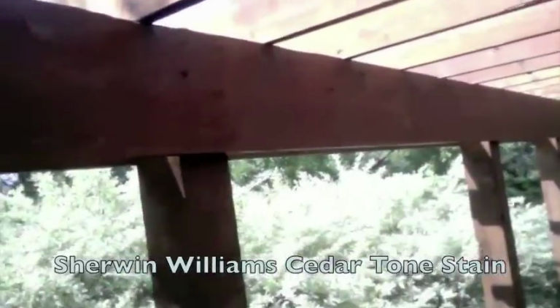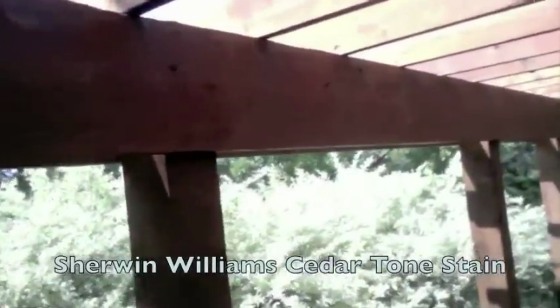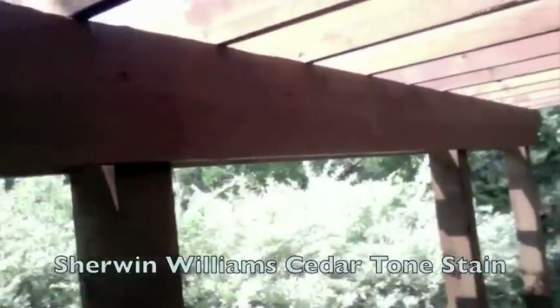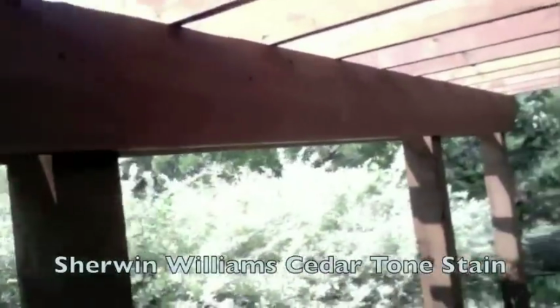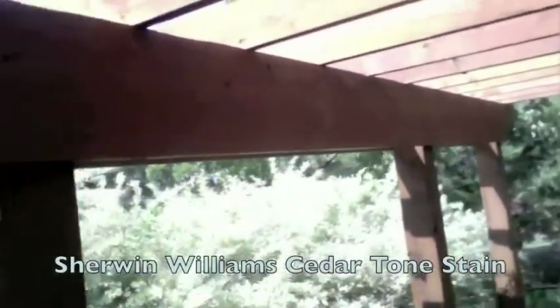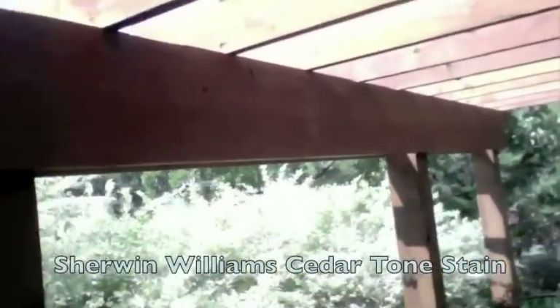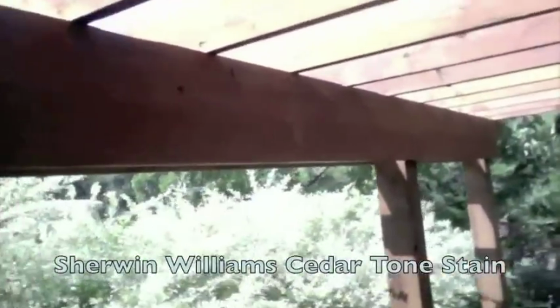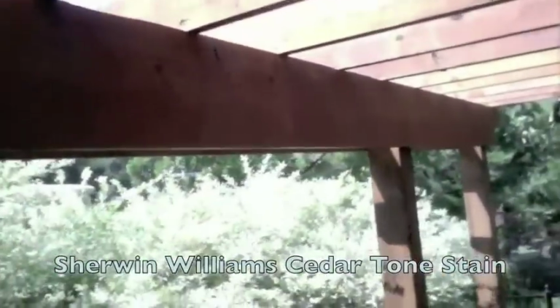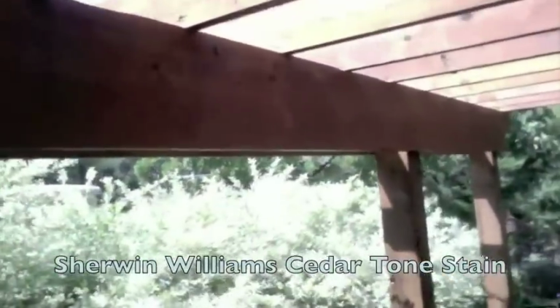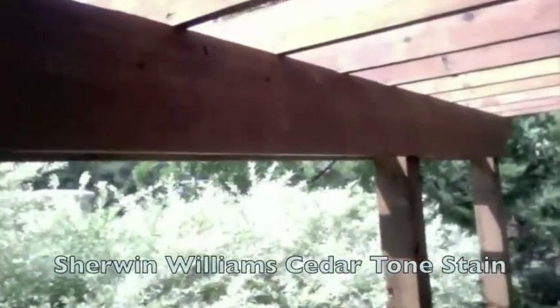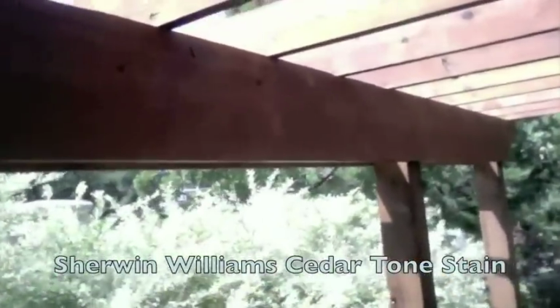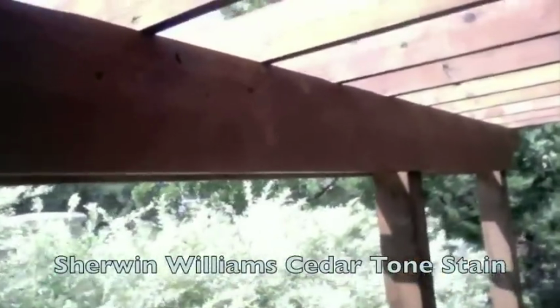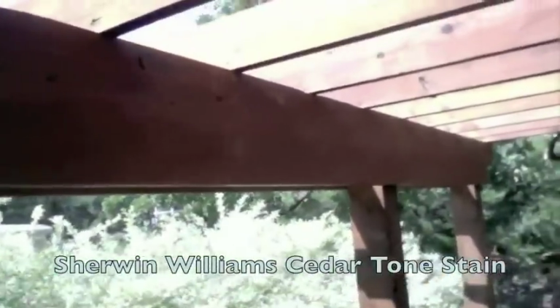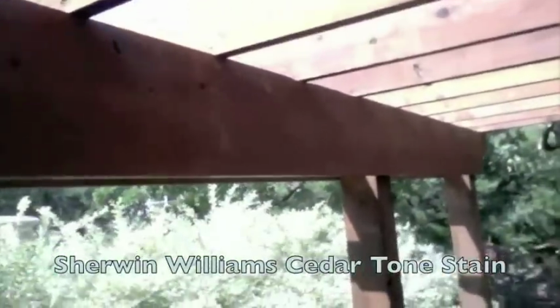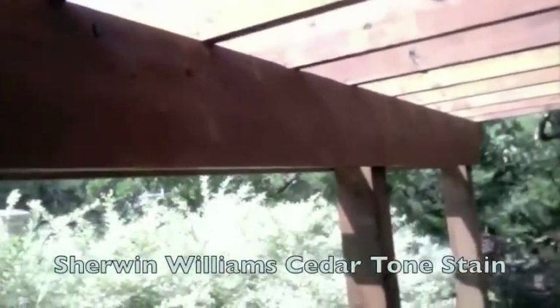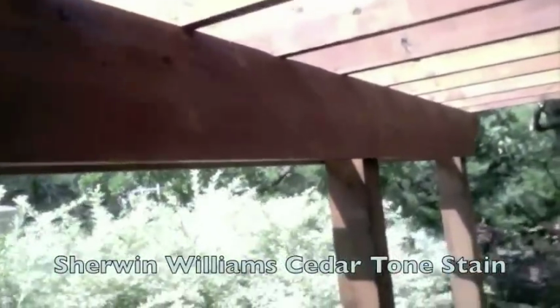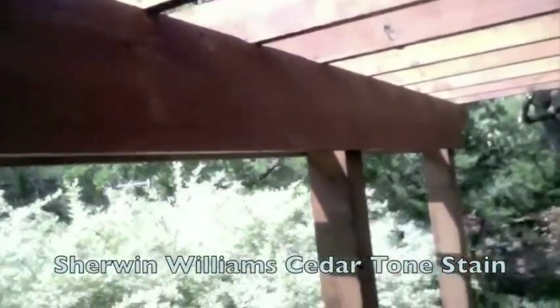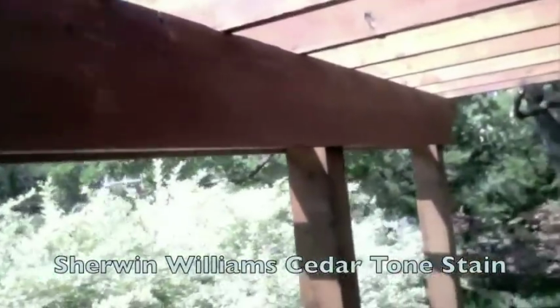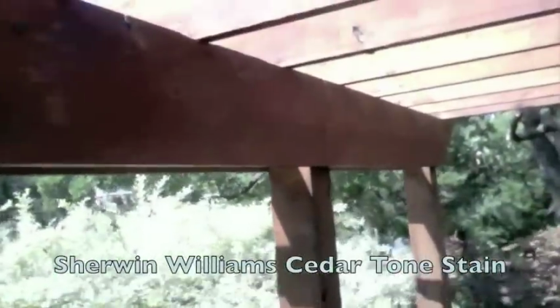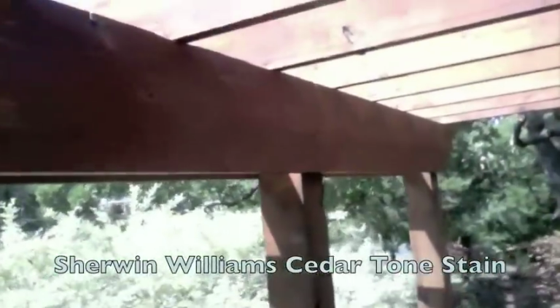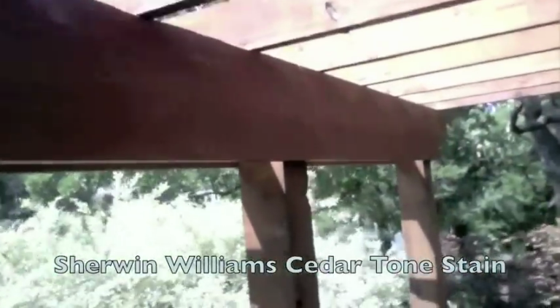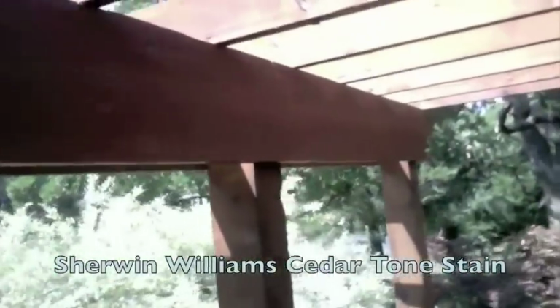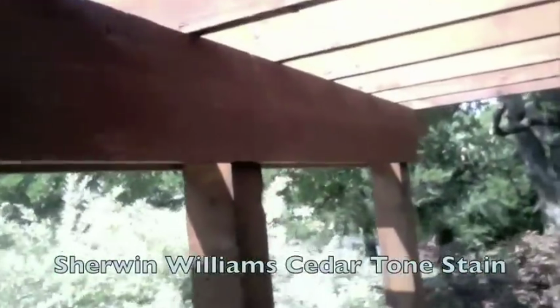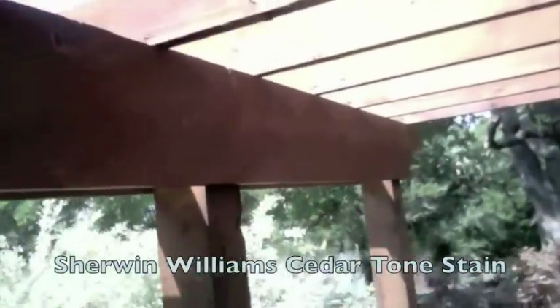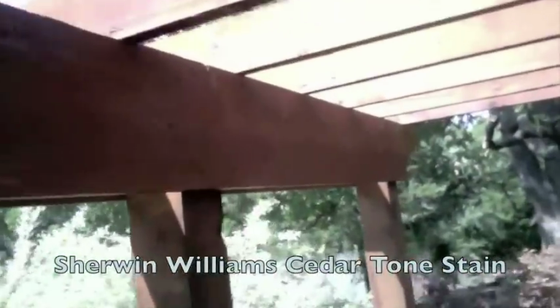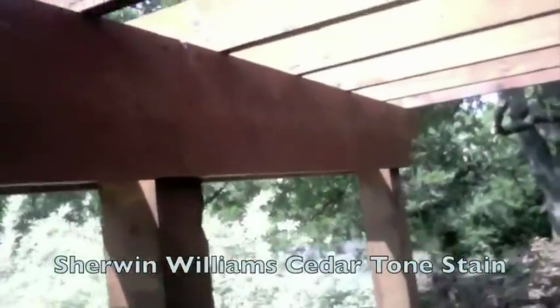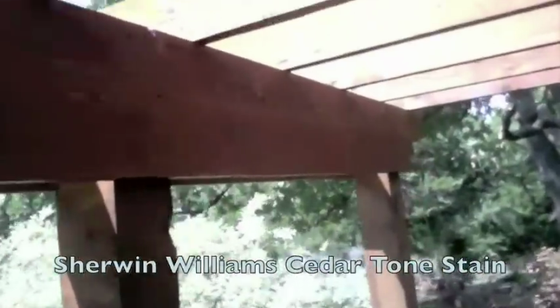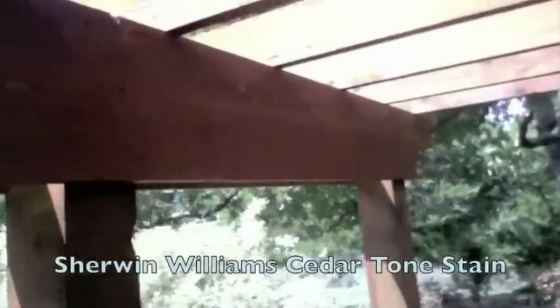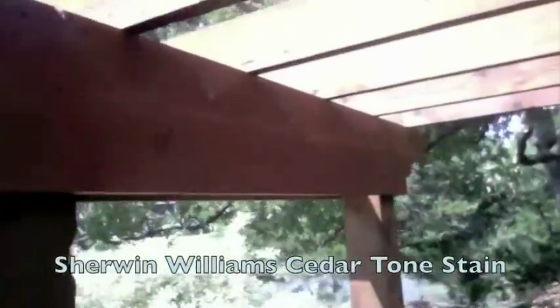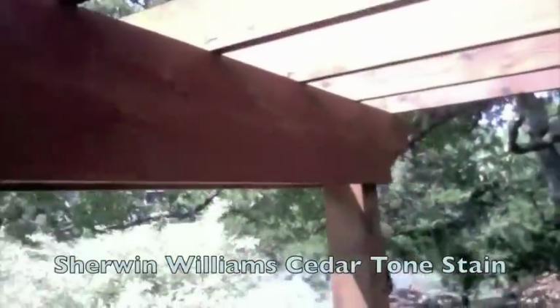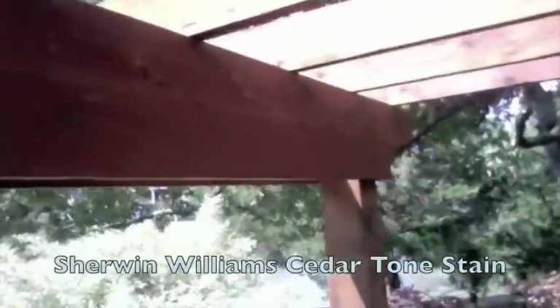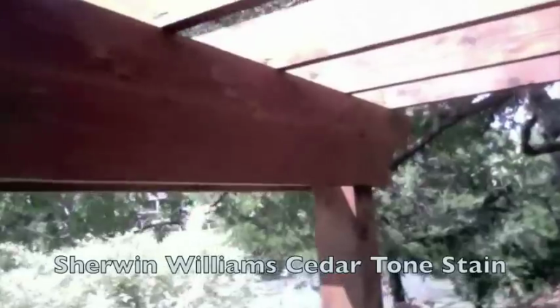As you can see here, freshly stained with Sherwin-Williams cedar tone stain — this pergola looks beautiful.